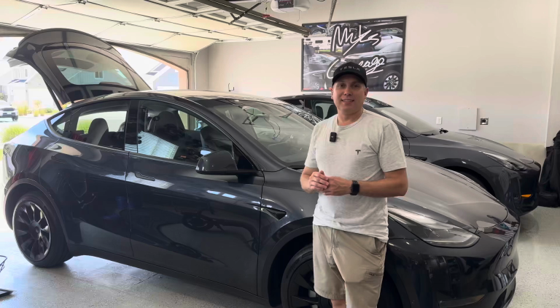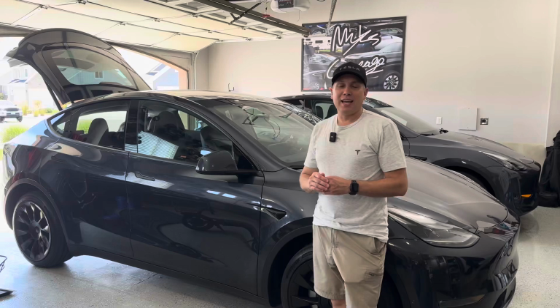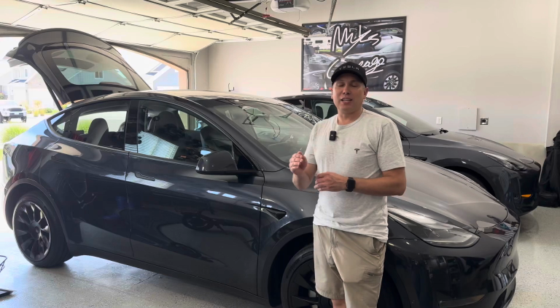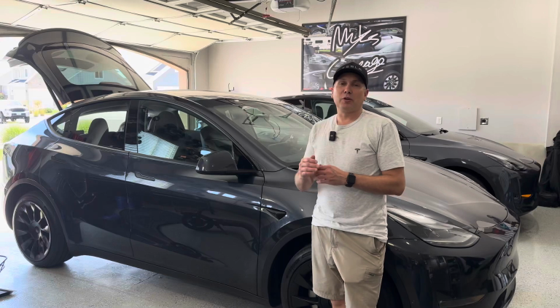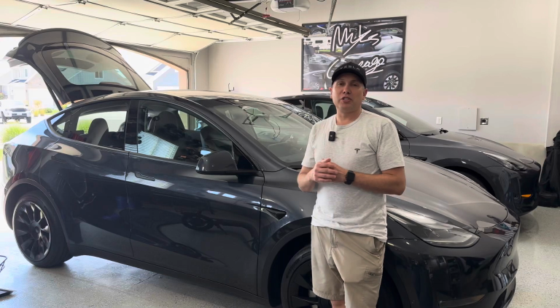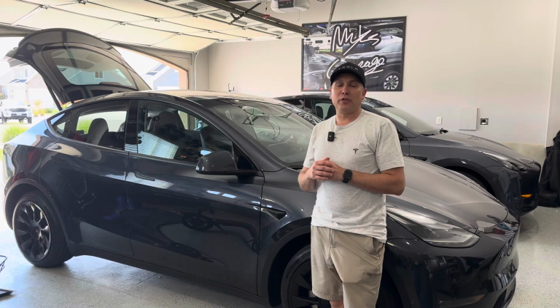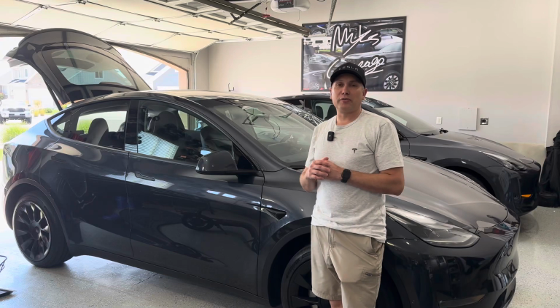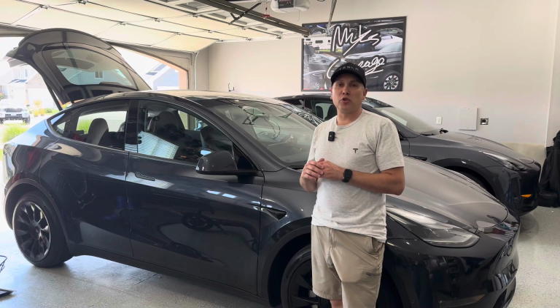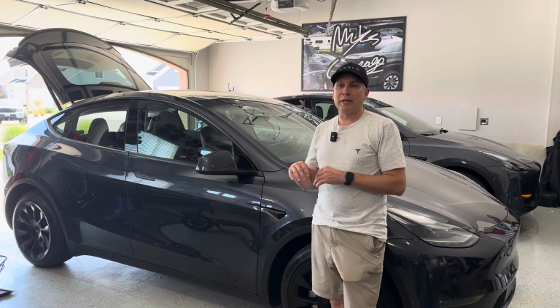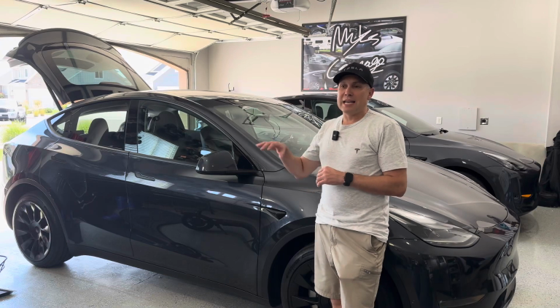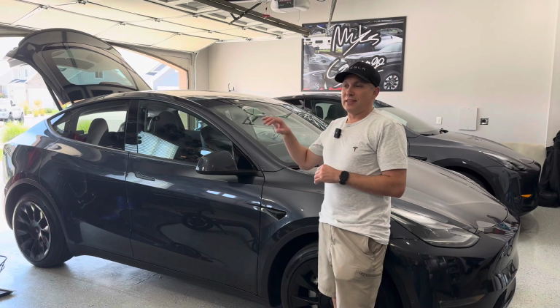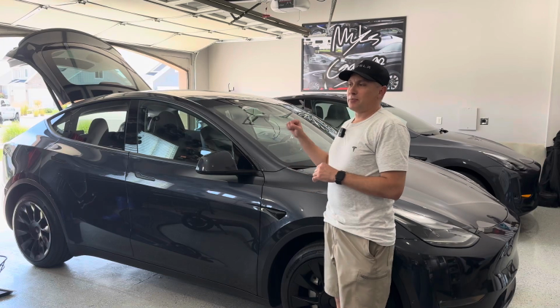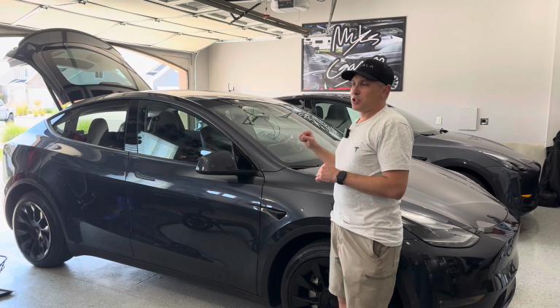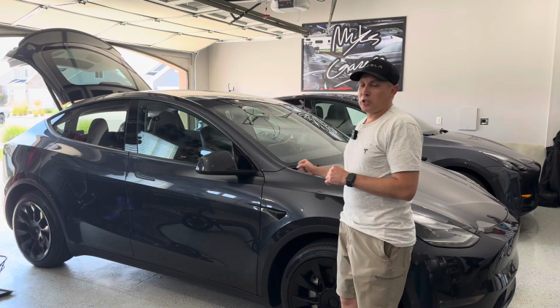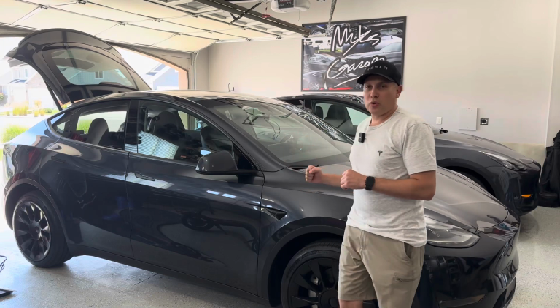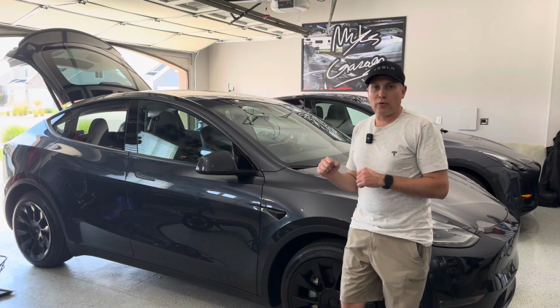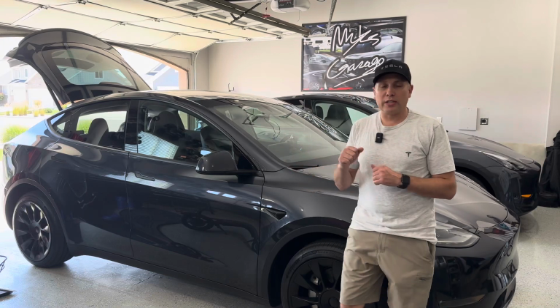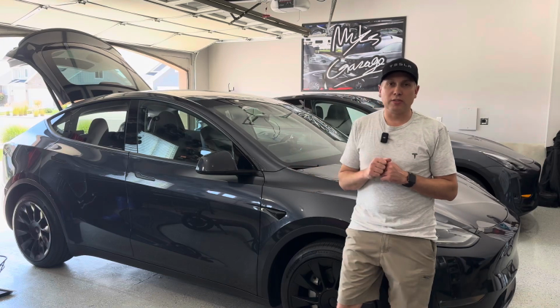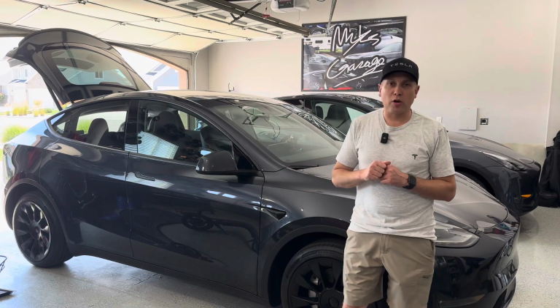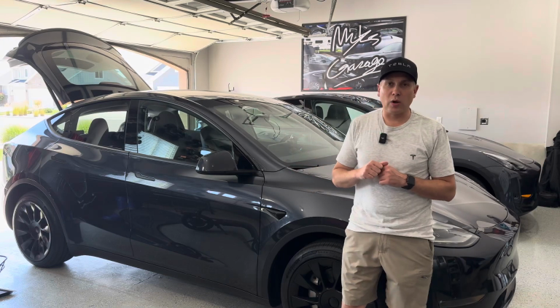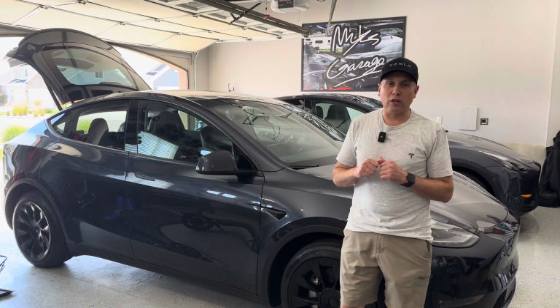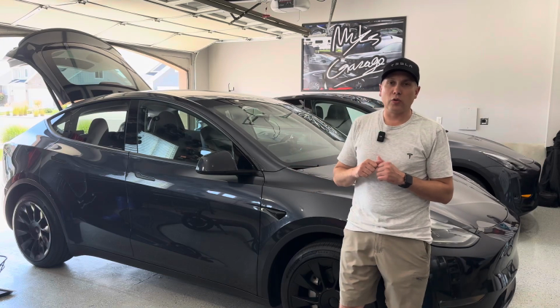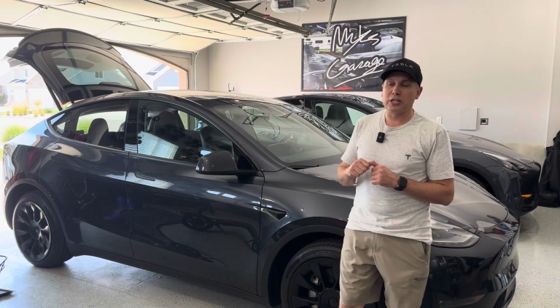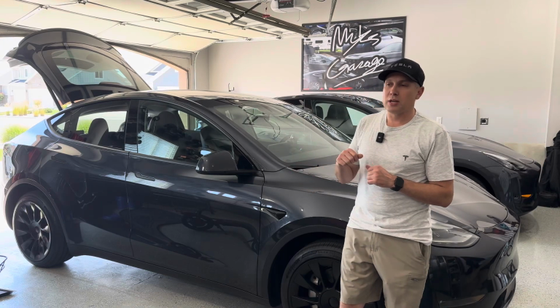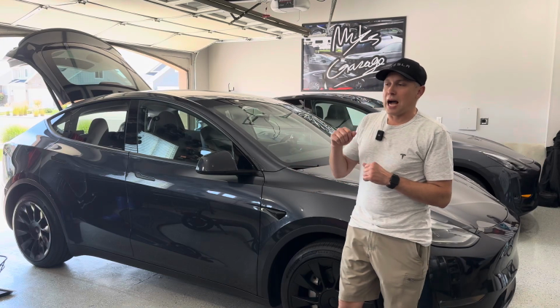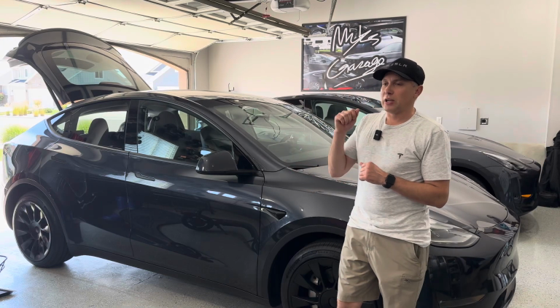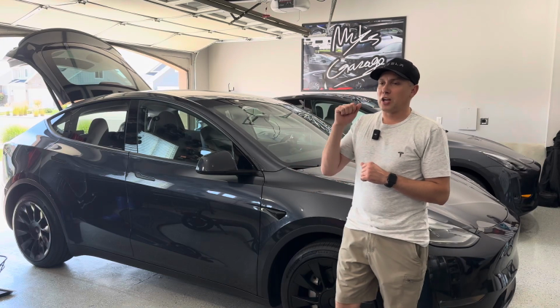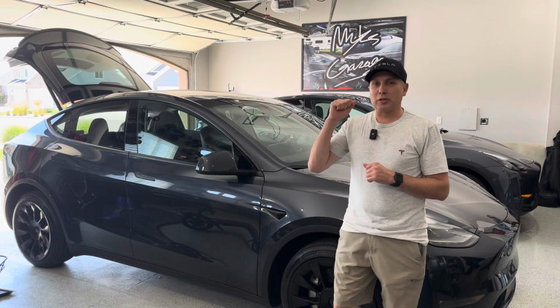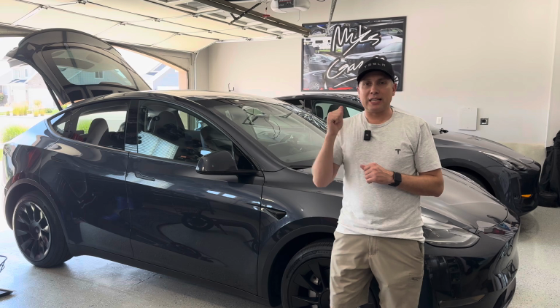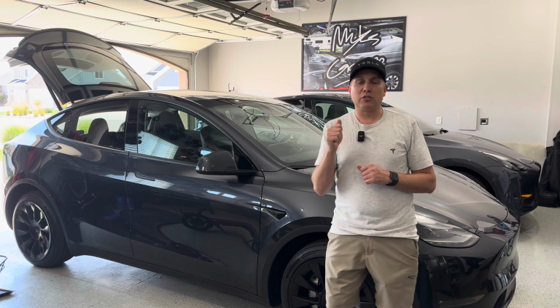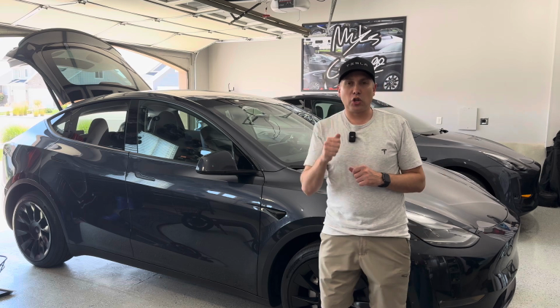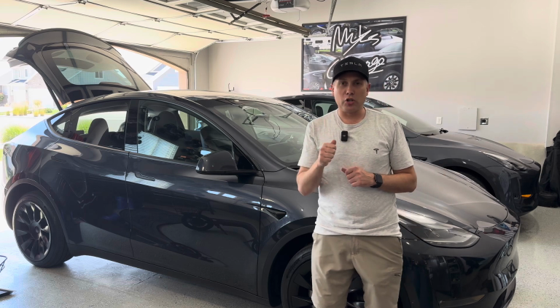Hey guys, welcome to the channel. Thanks for joining me. This is my 2024 Tesla Model Y Long Range. I want to talk about Tesla charging.